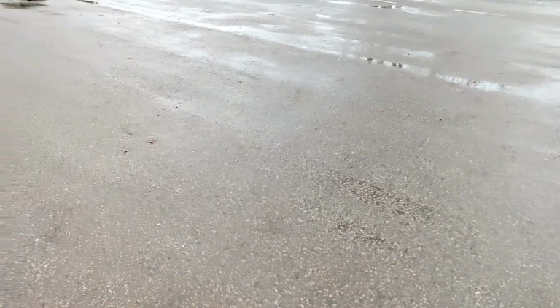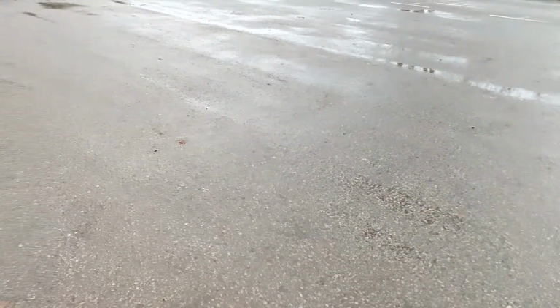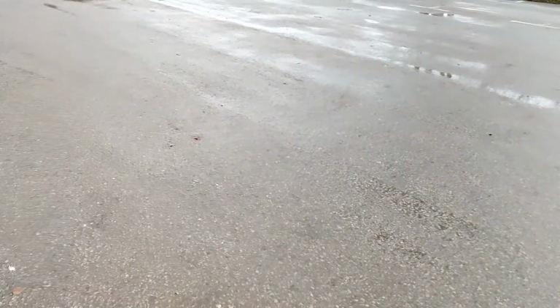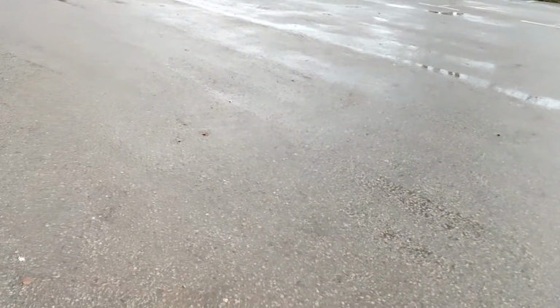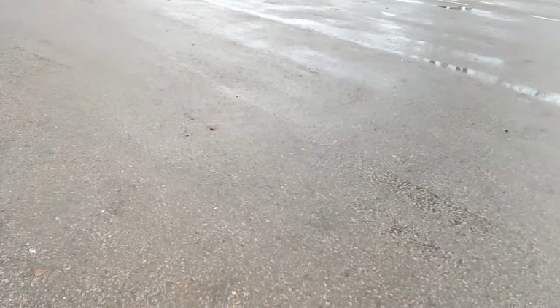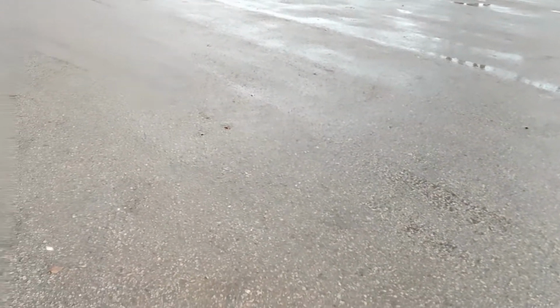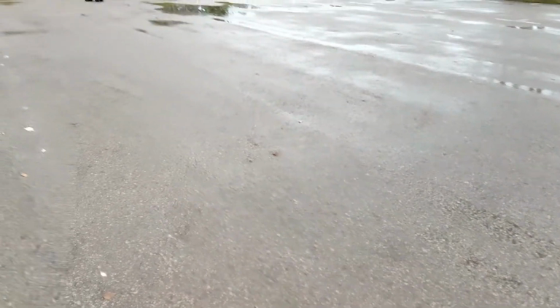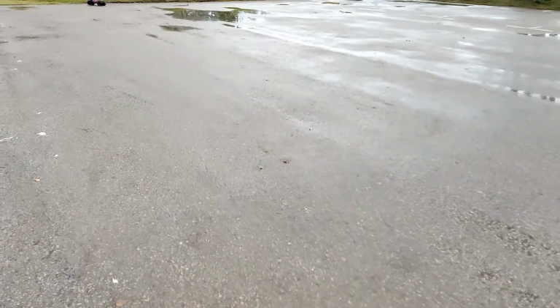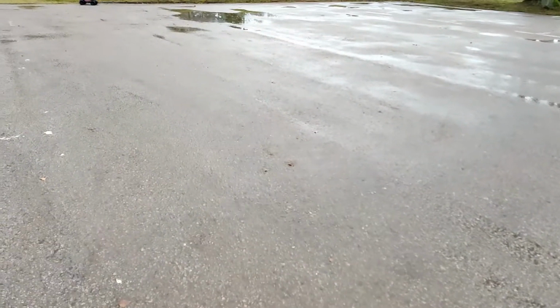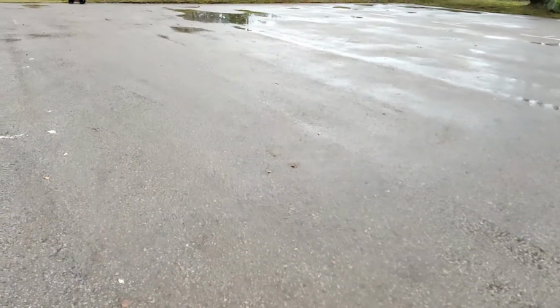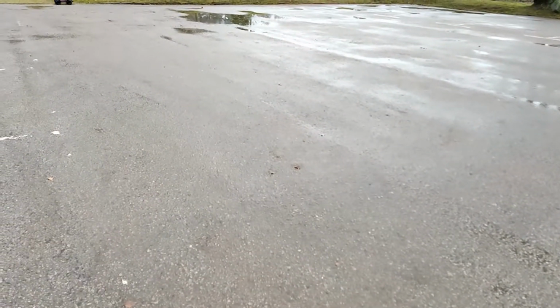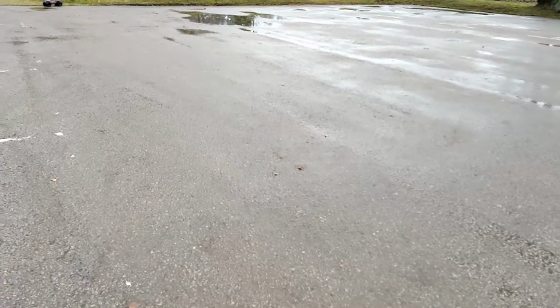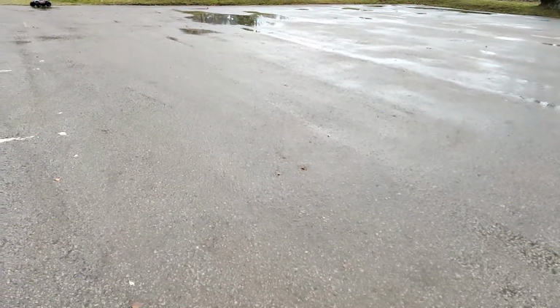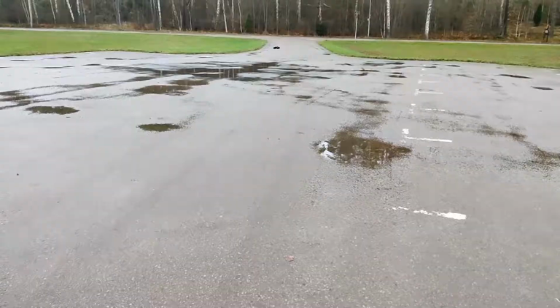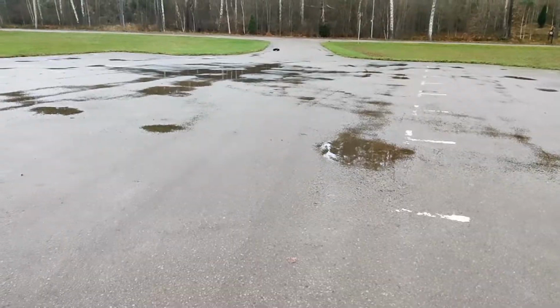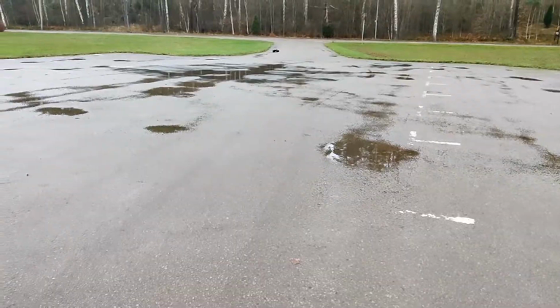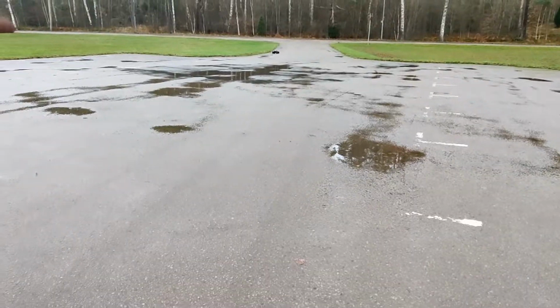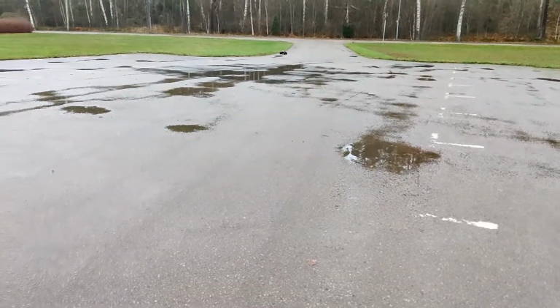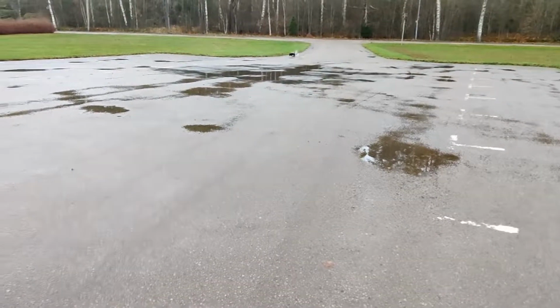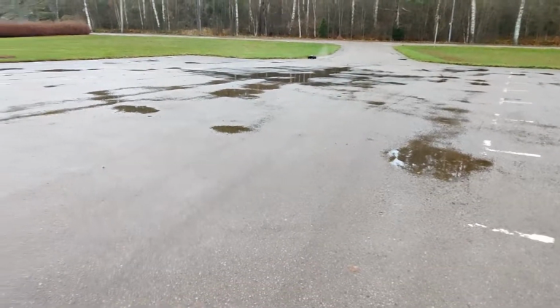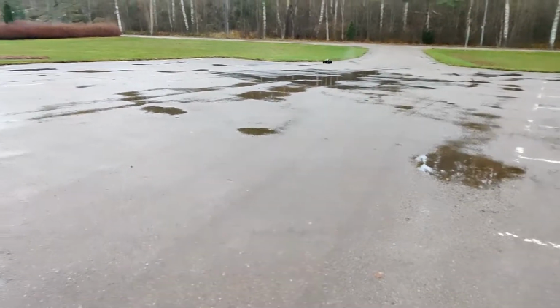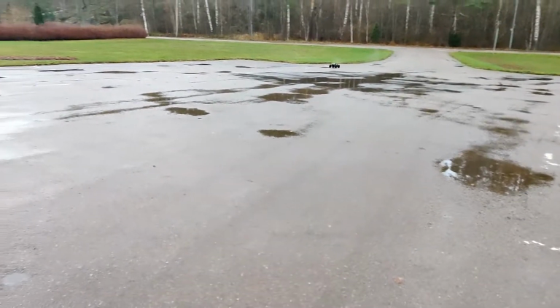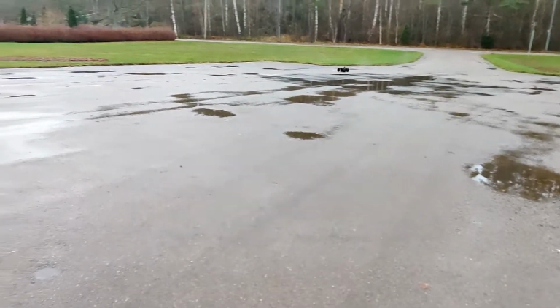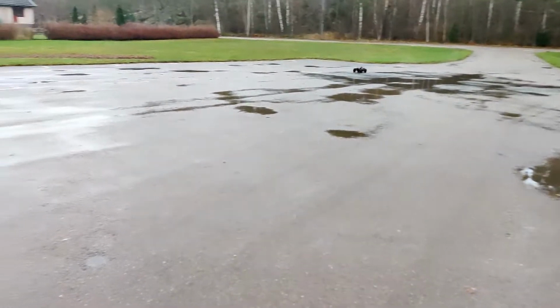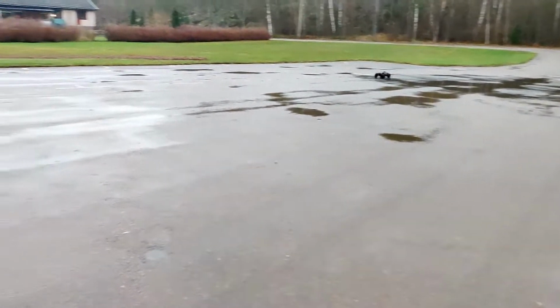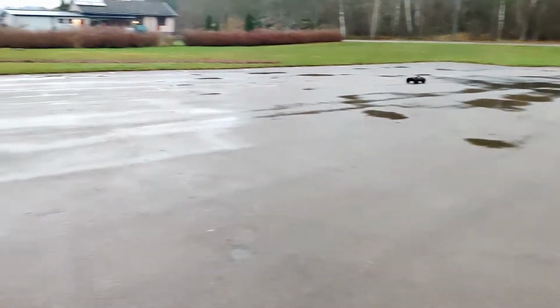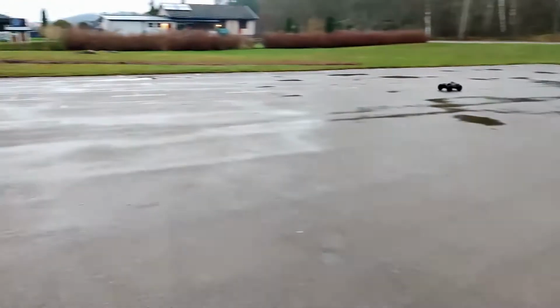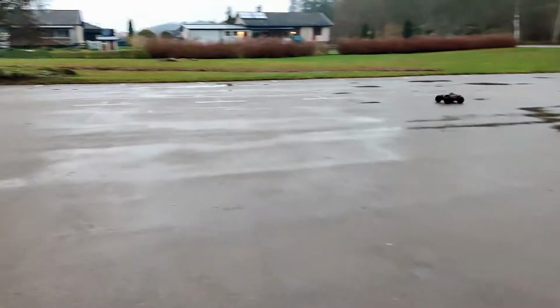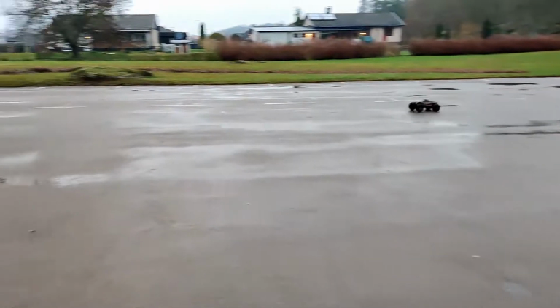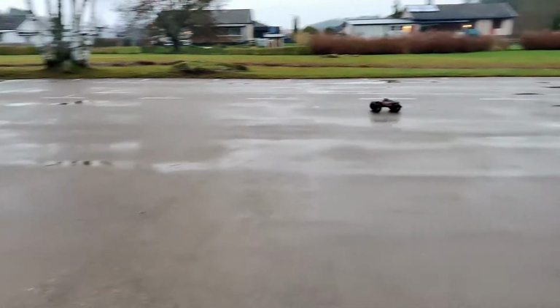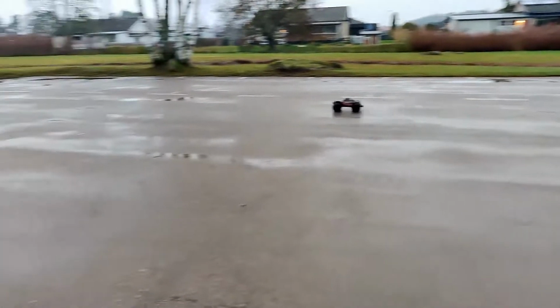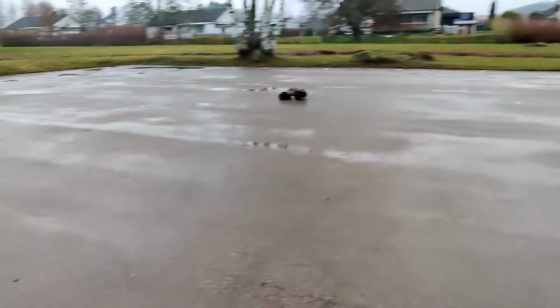Now I can finally enjoy the Traxxas Maxx to the max.